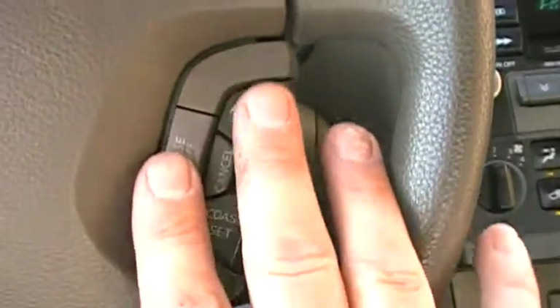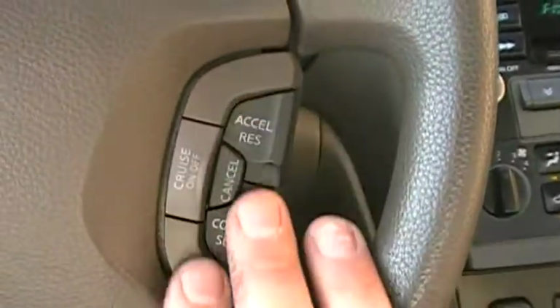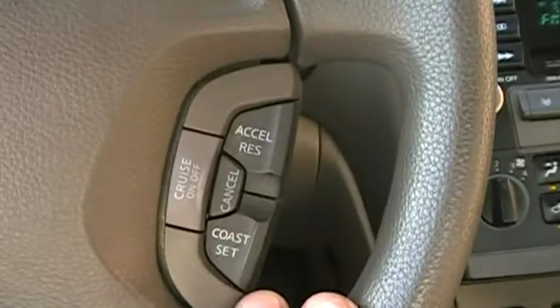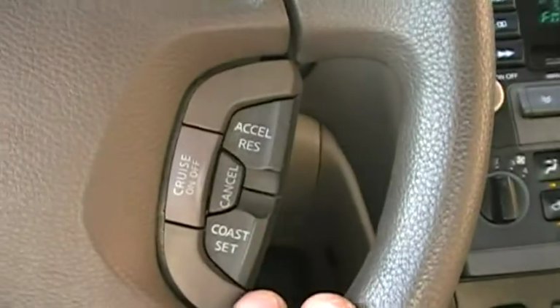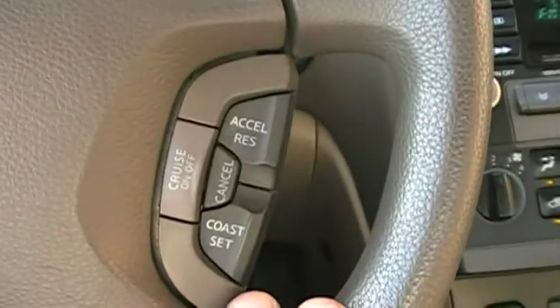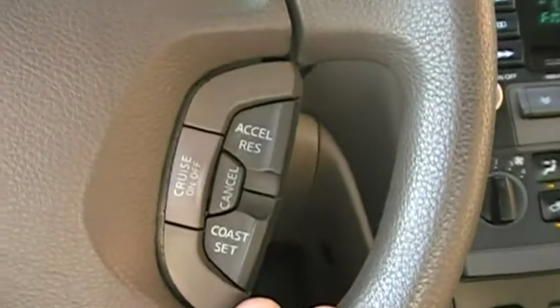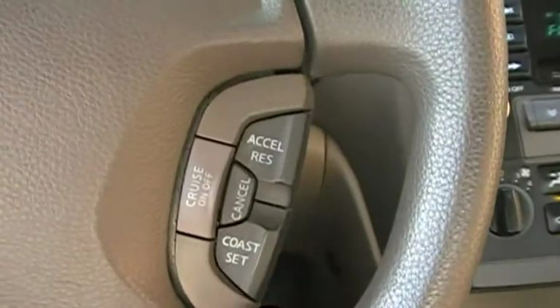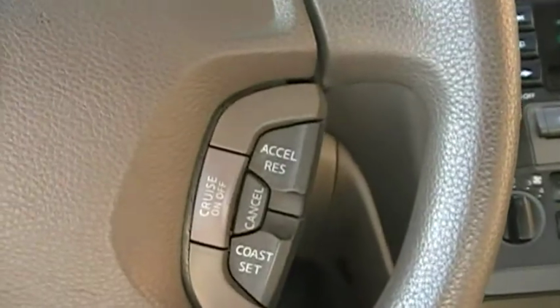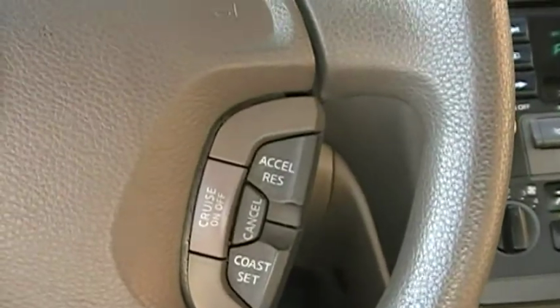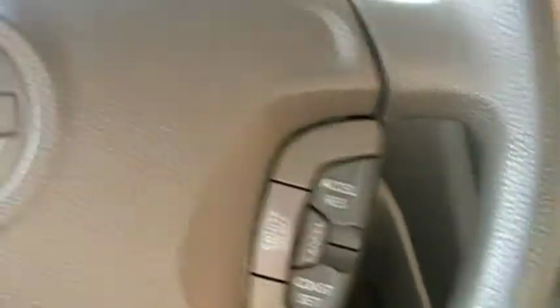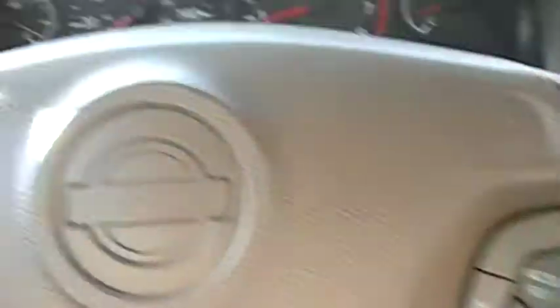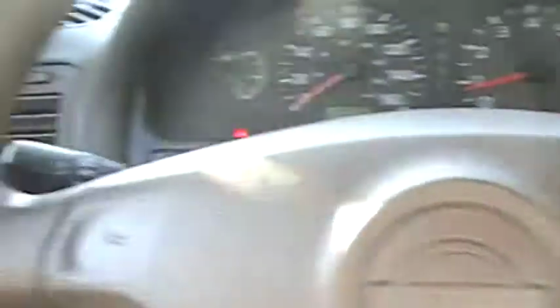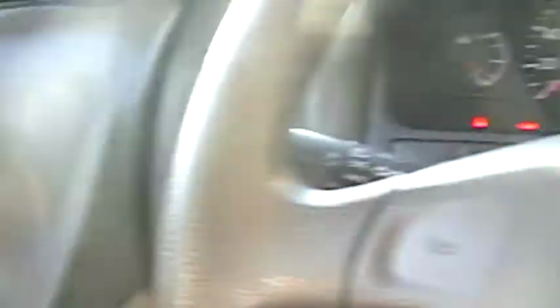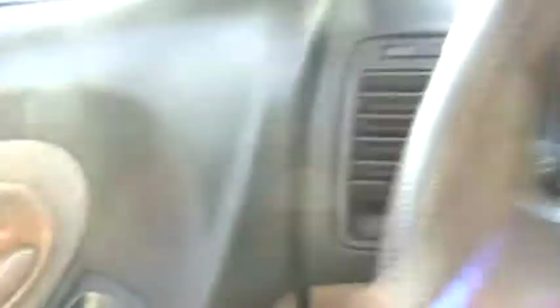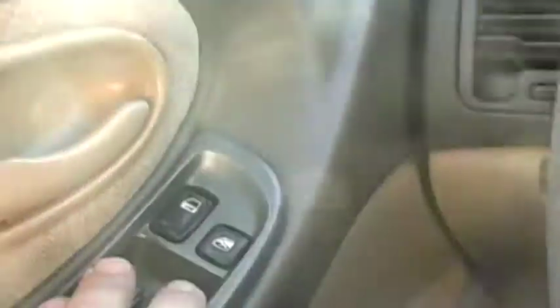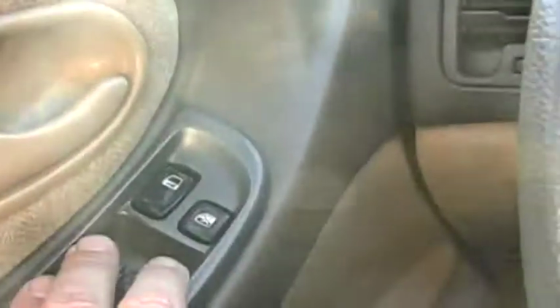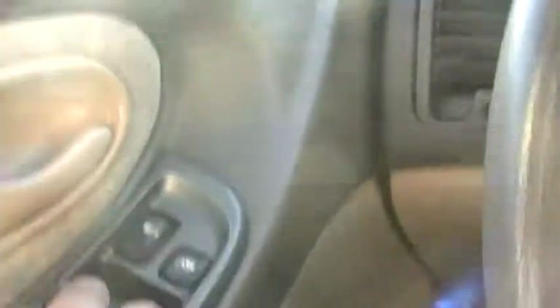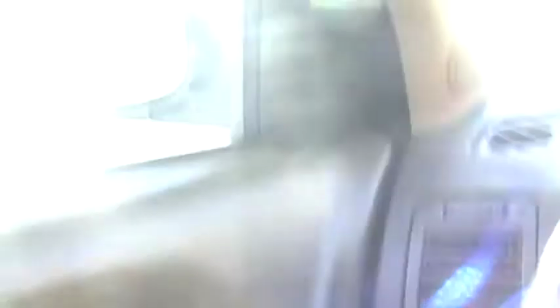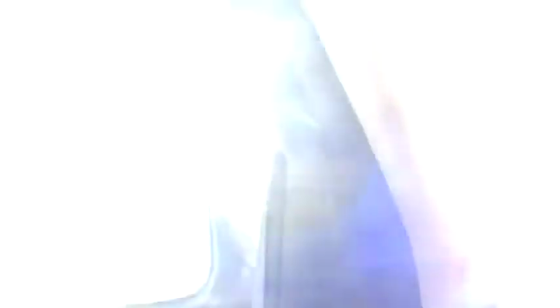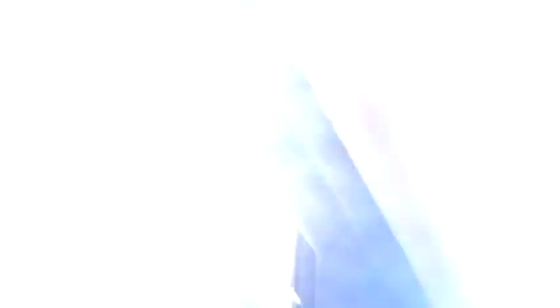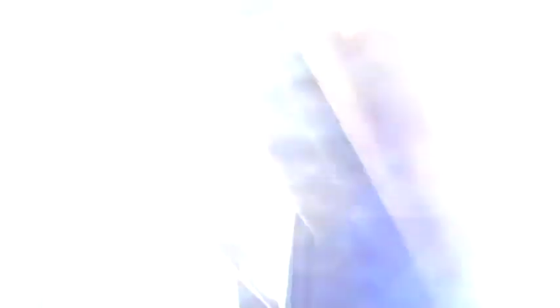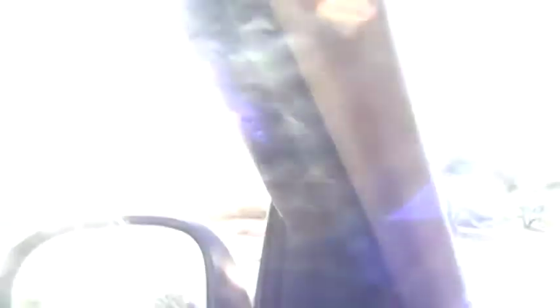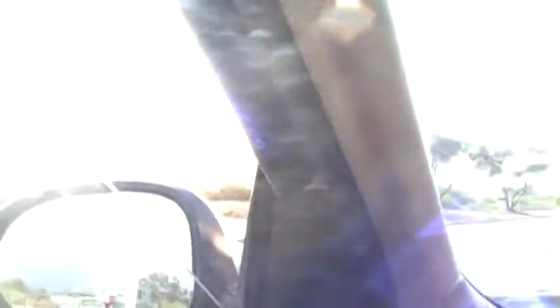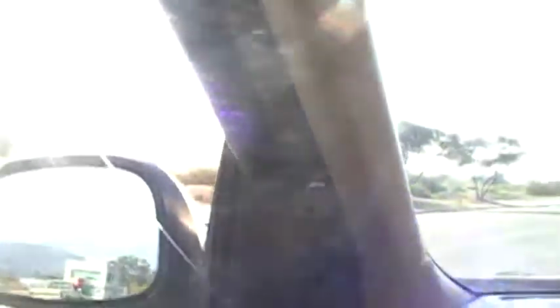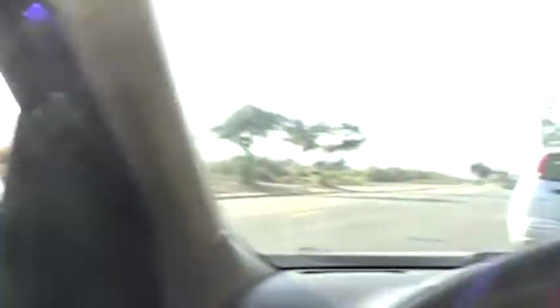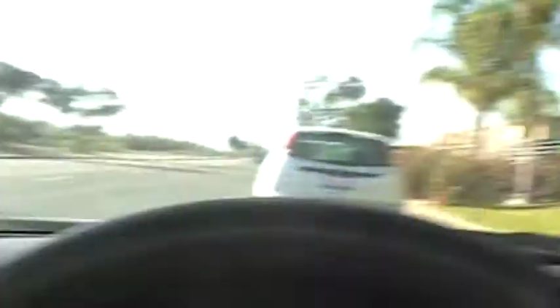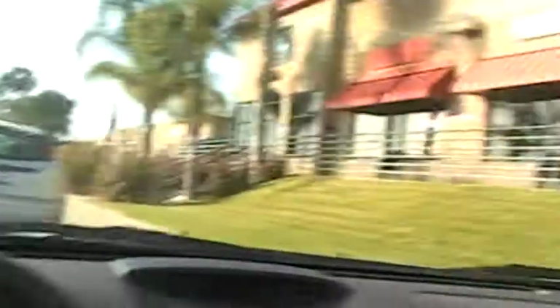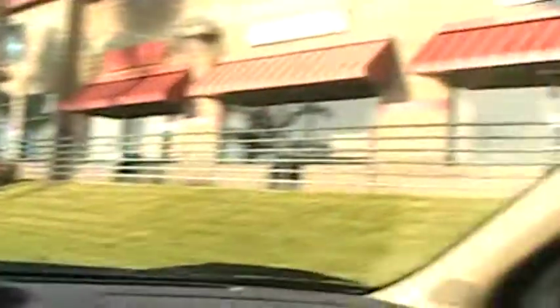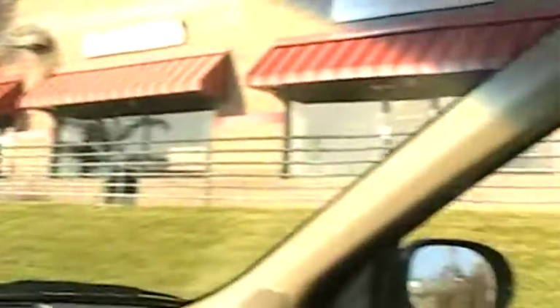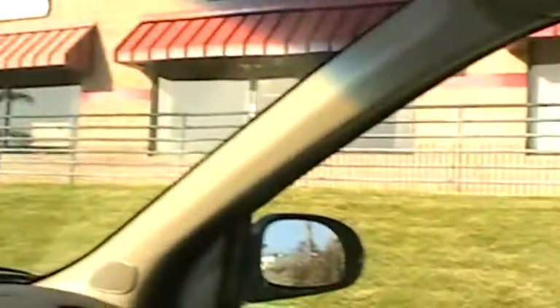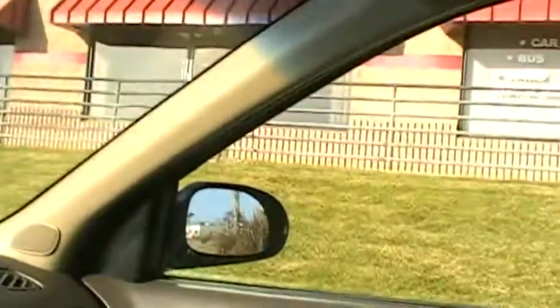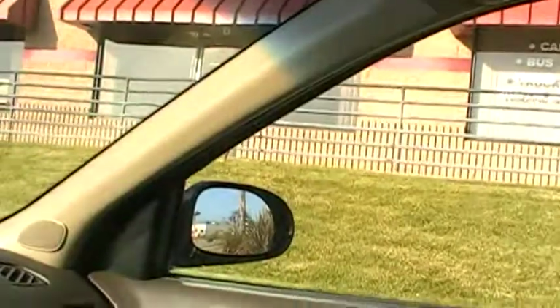Right over here you have the cruise control. Power windows, of course, all the way around.